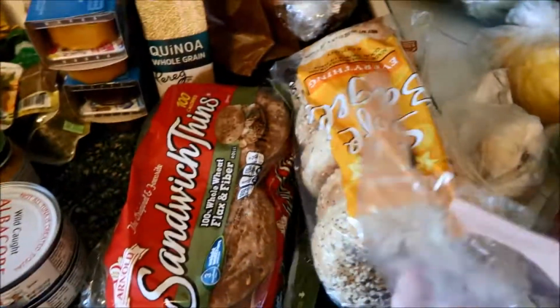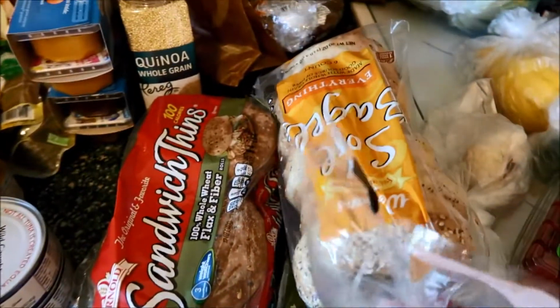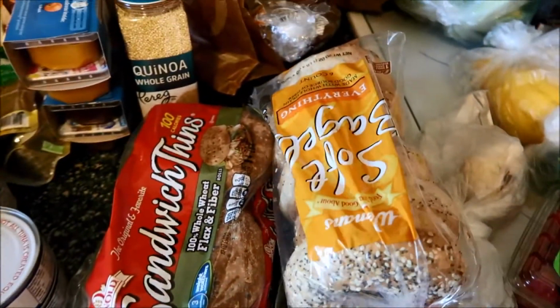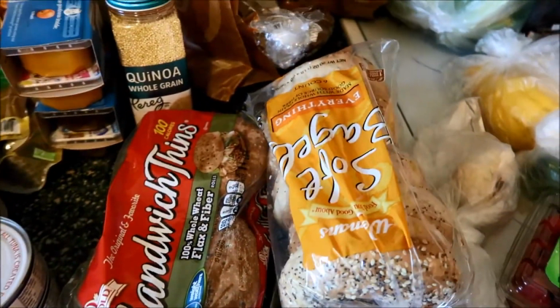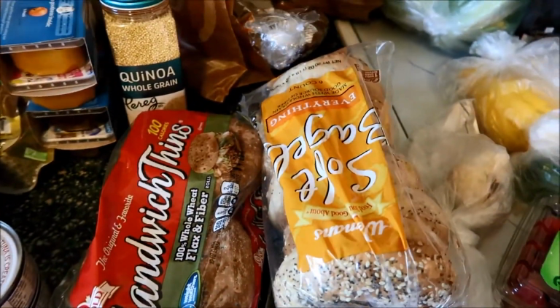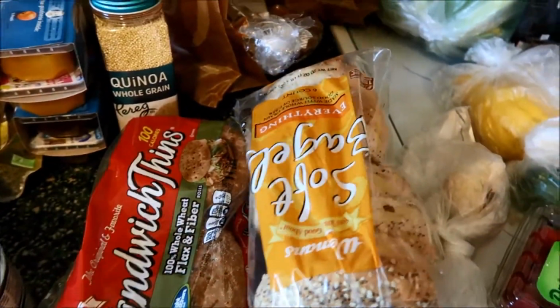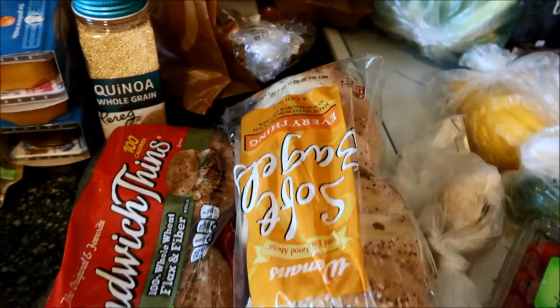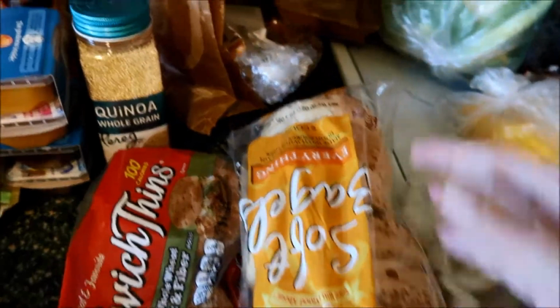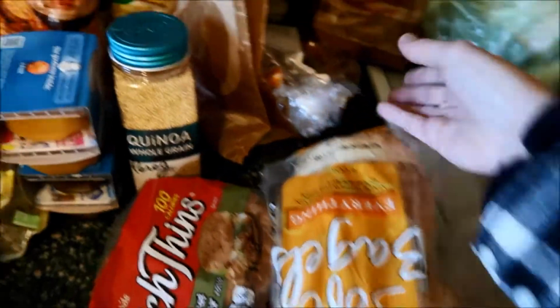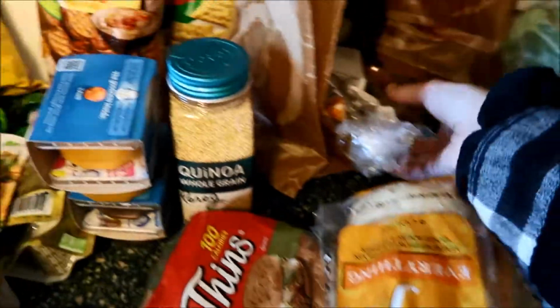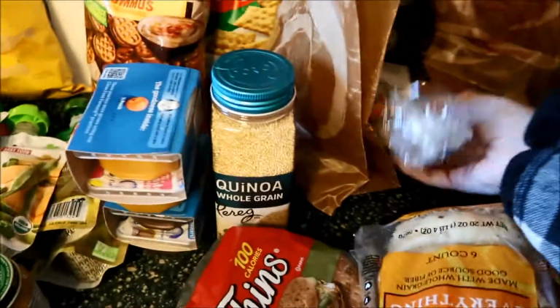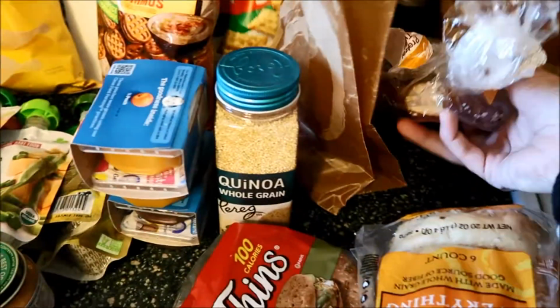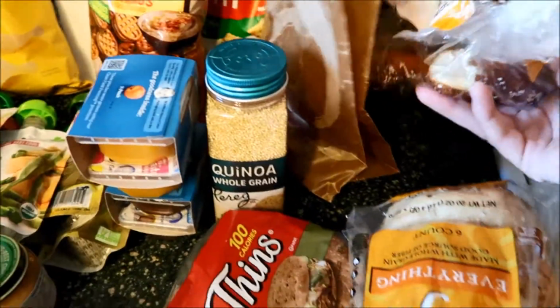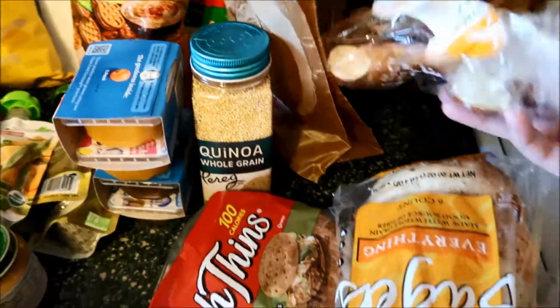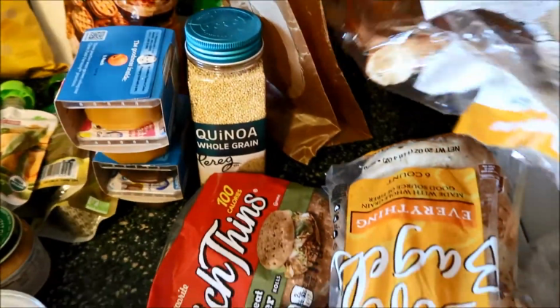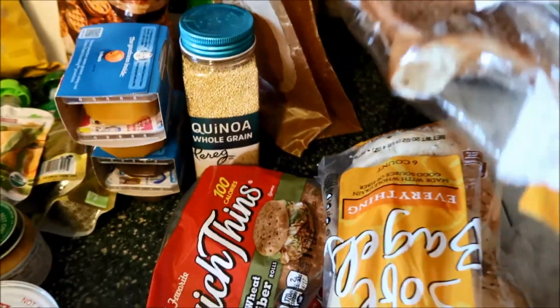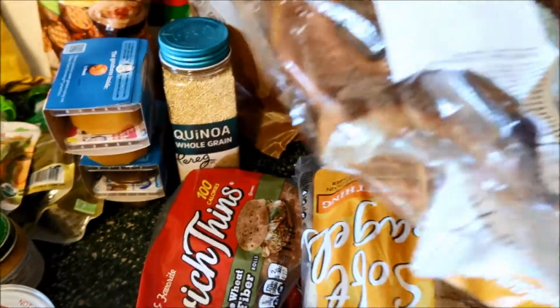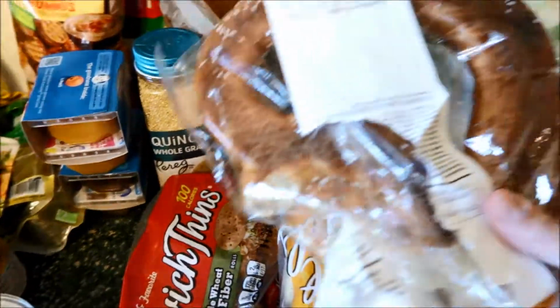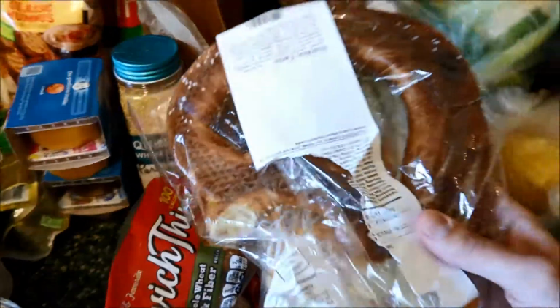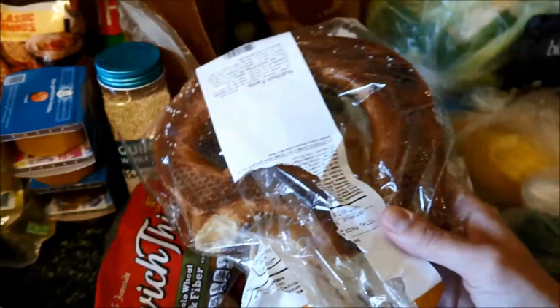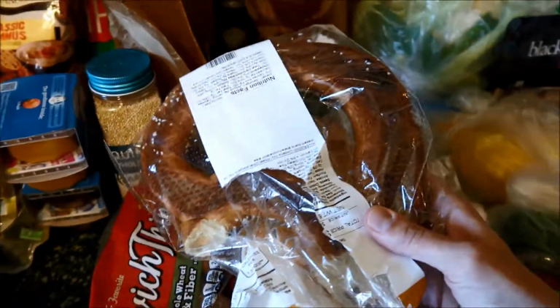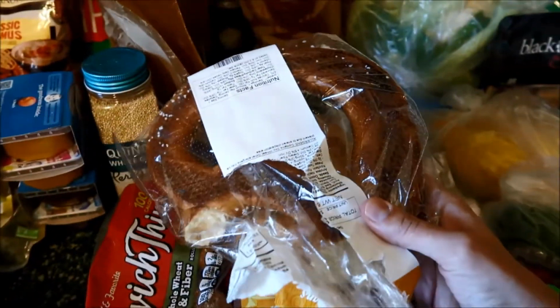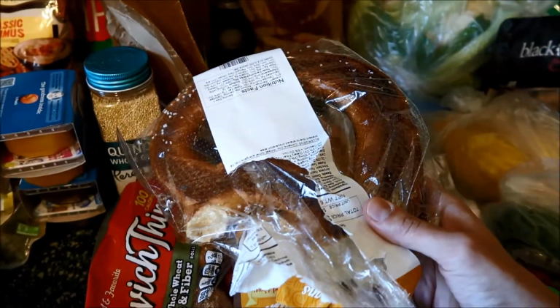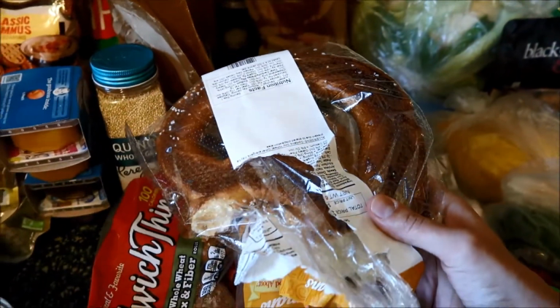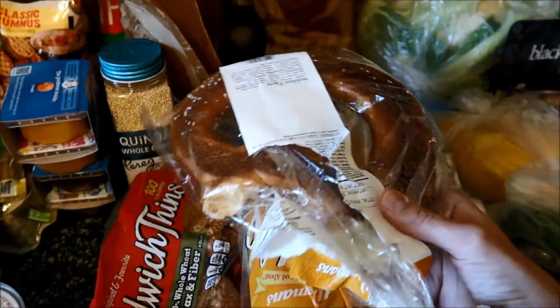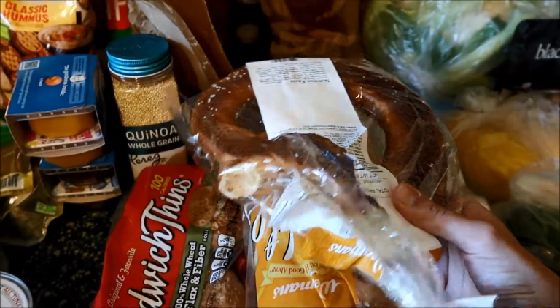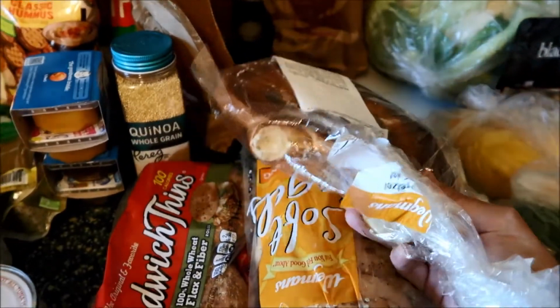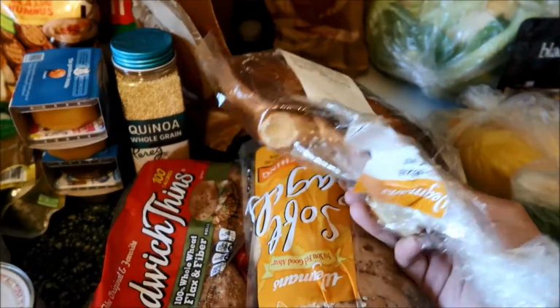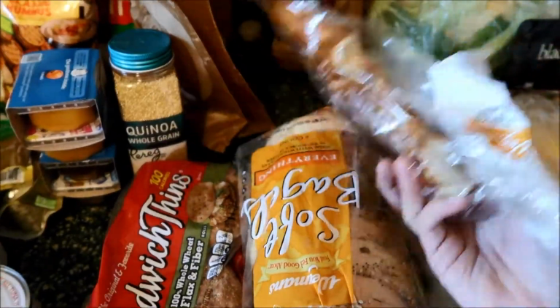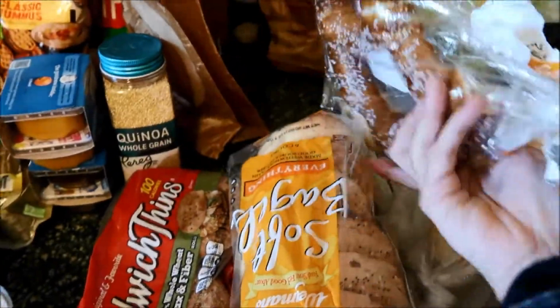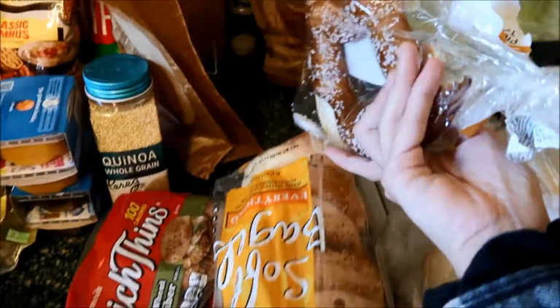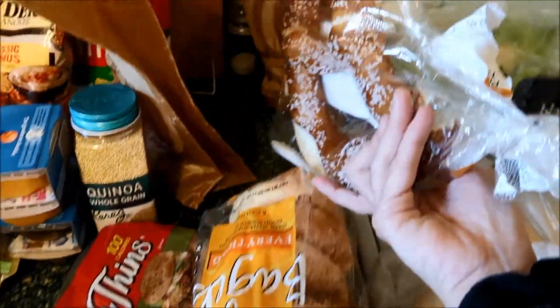Everything bagels. And this soft pretzel, which we broke into on the car ride home.